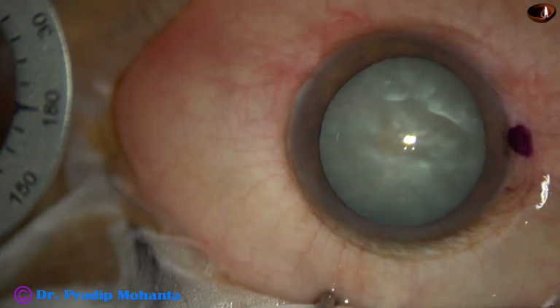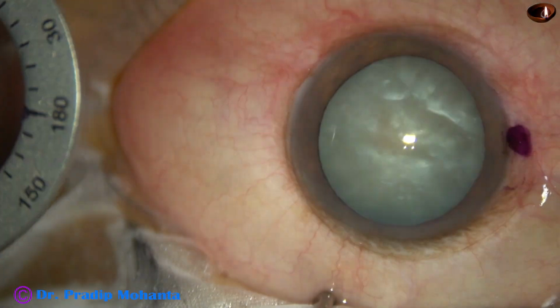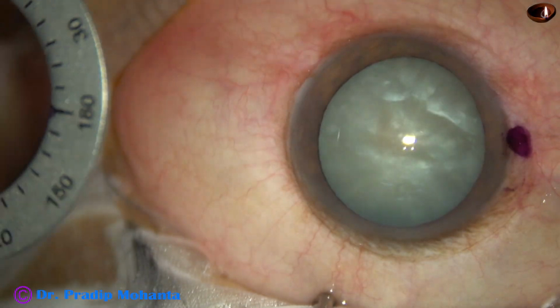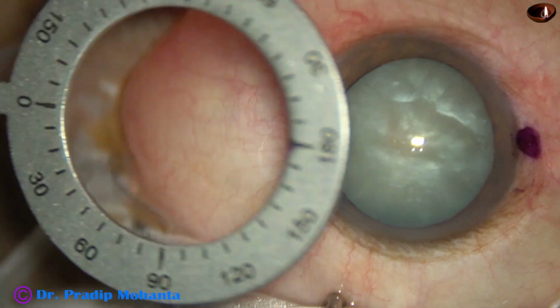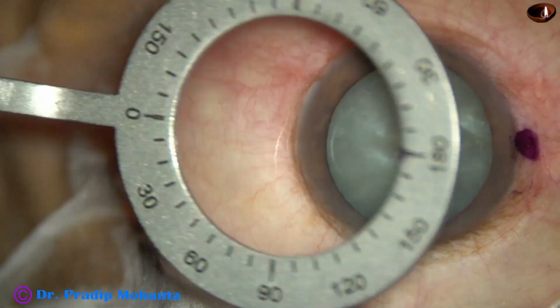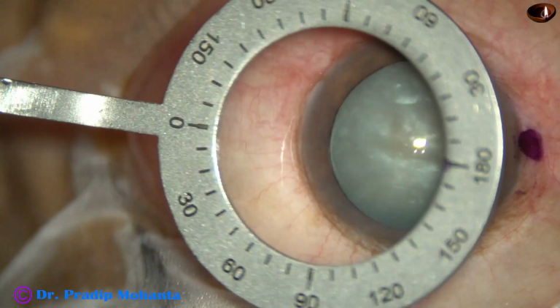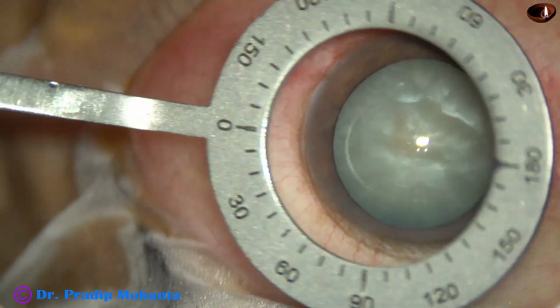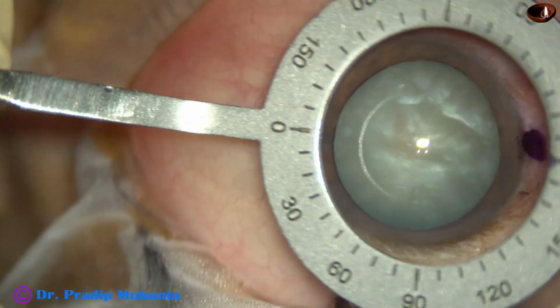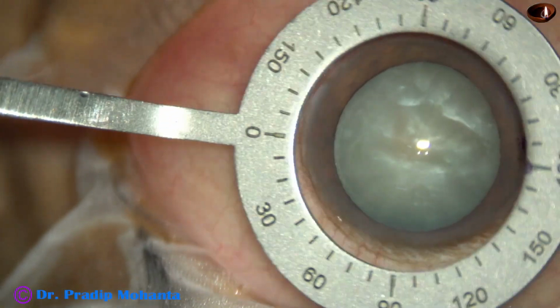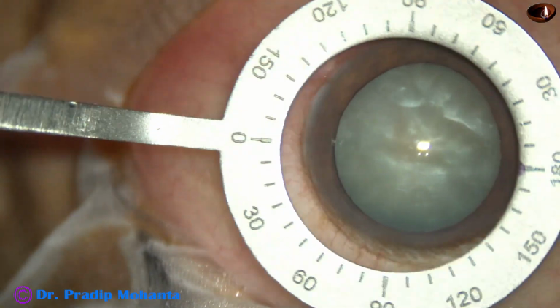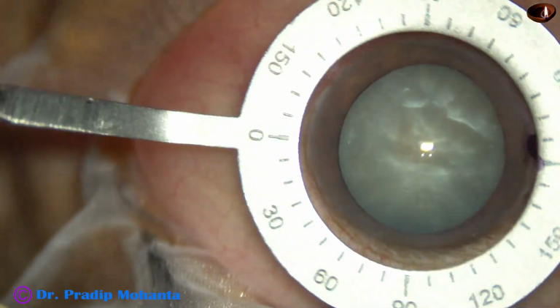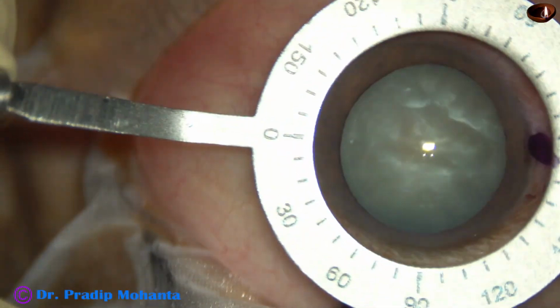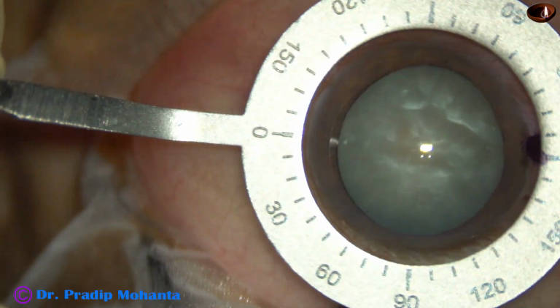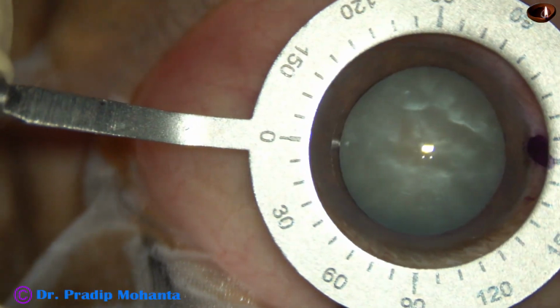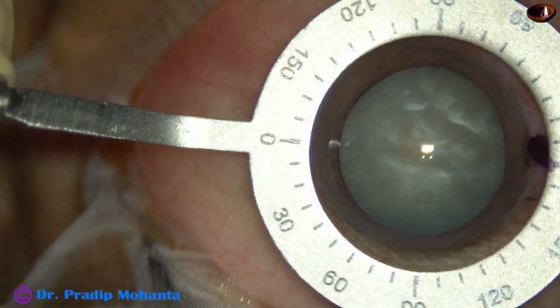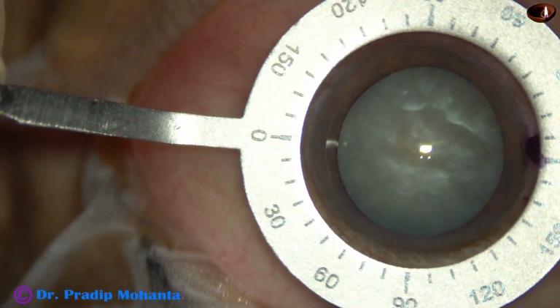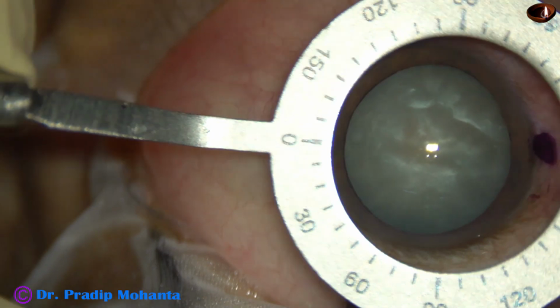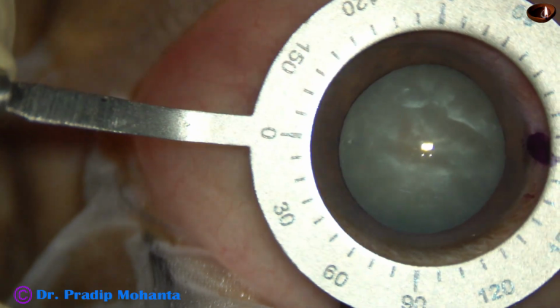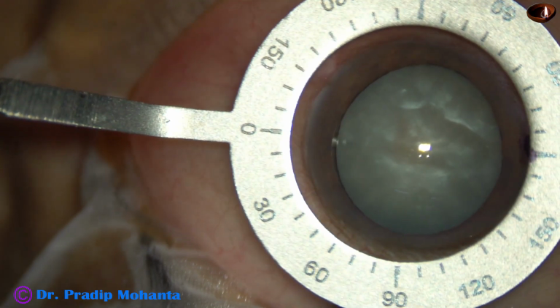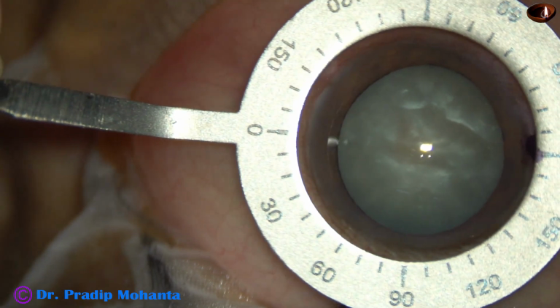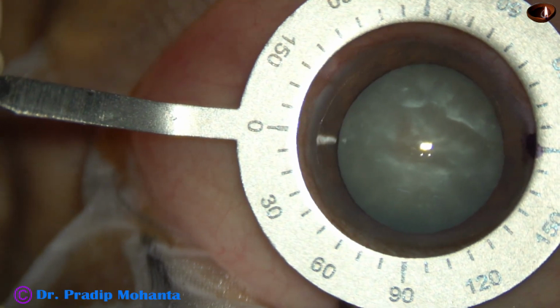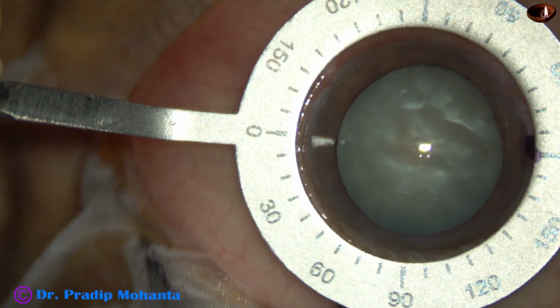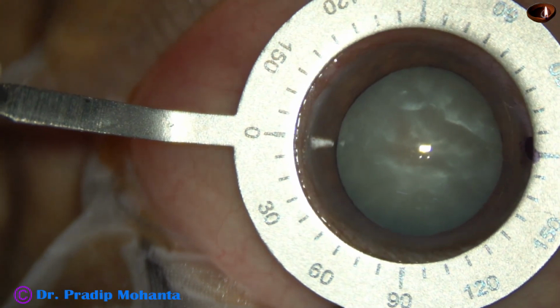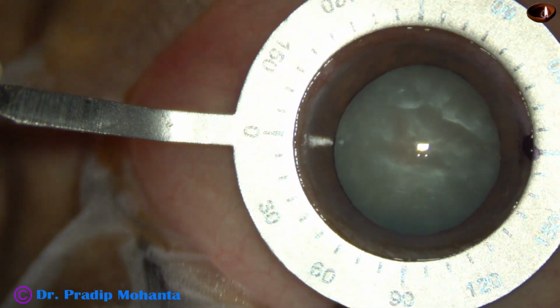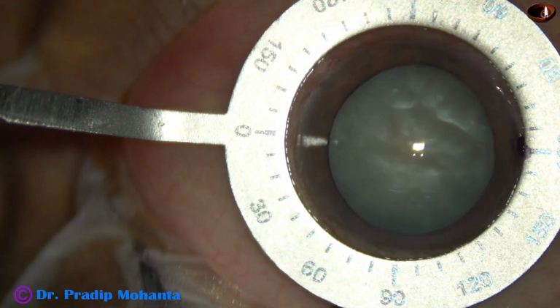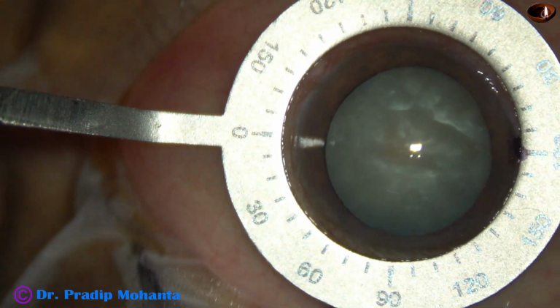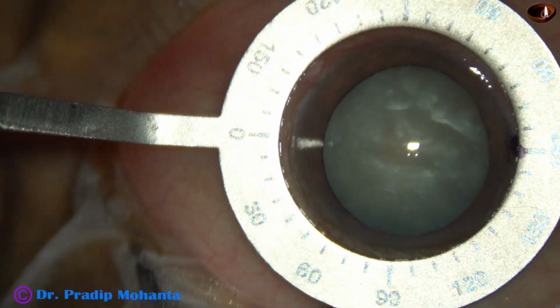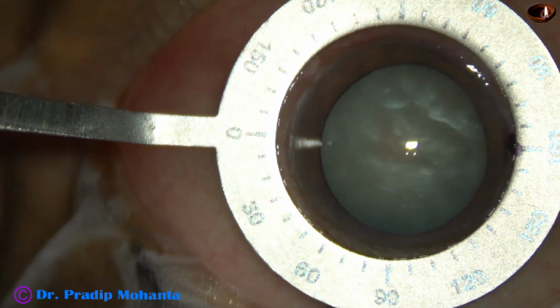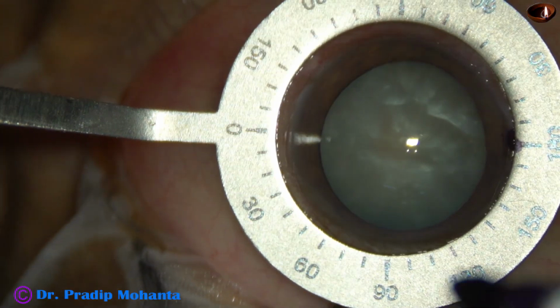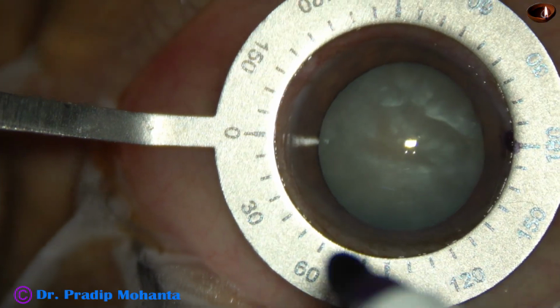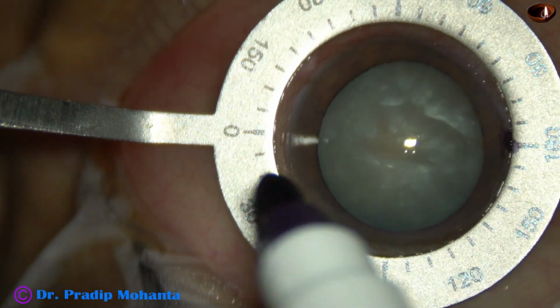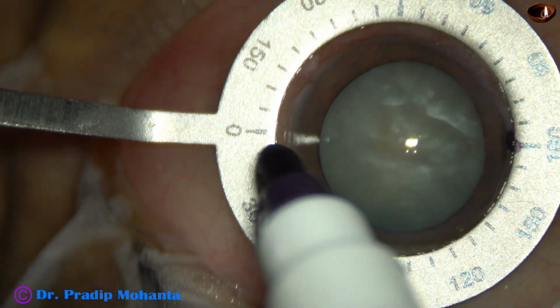First, I am going to mark the 0 and 180 degree axis.